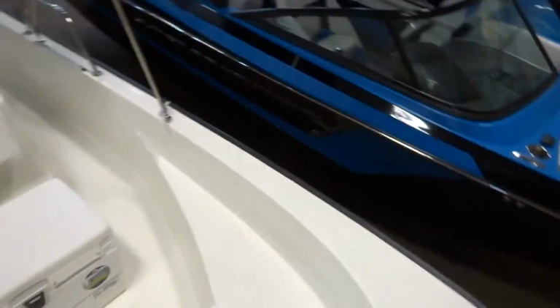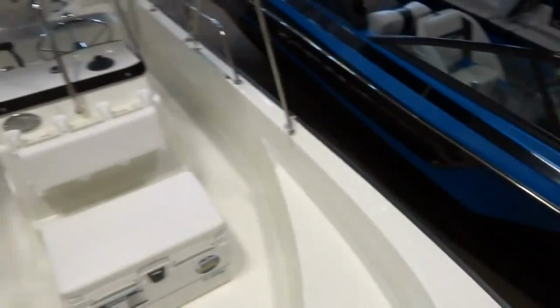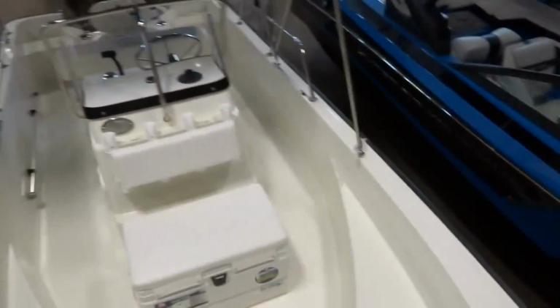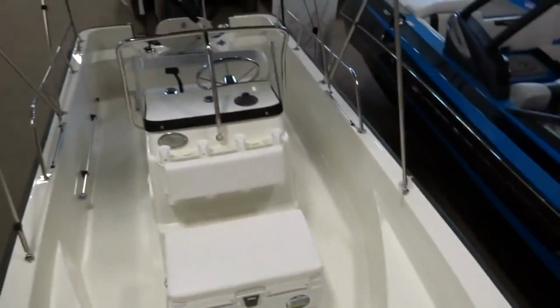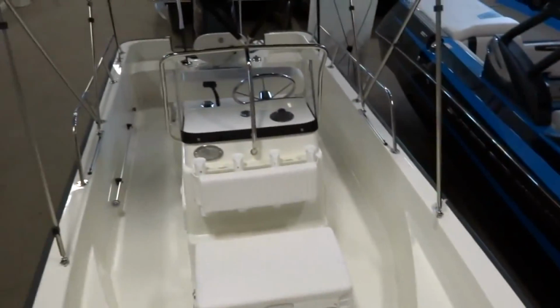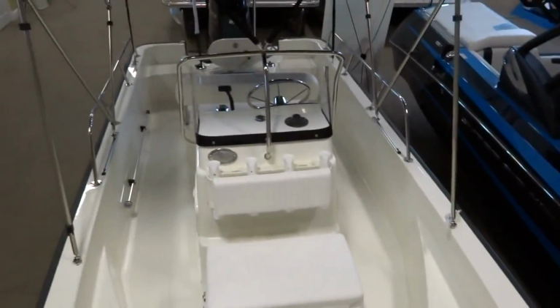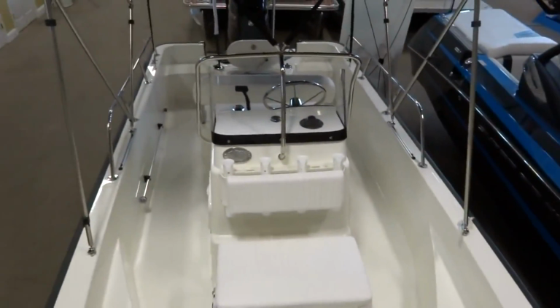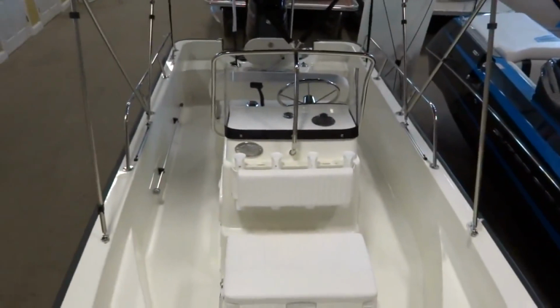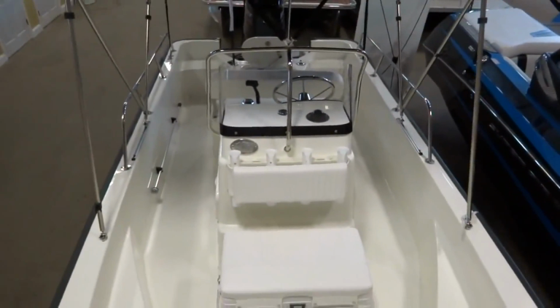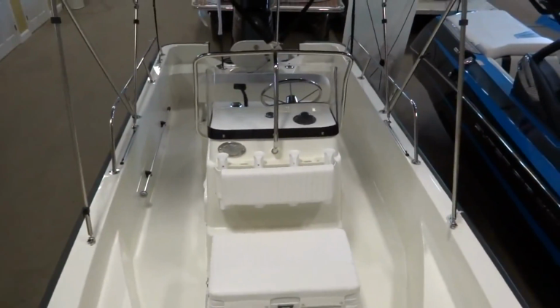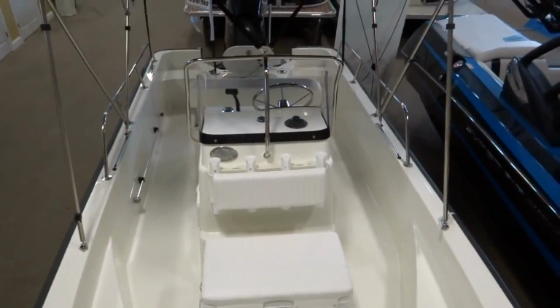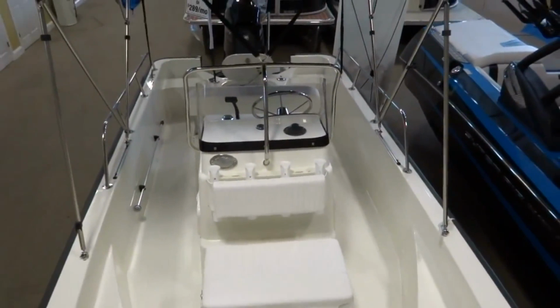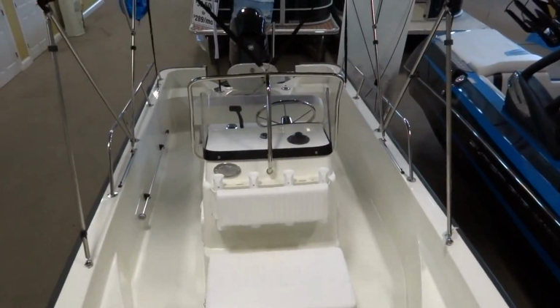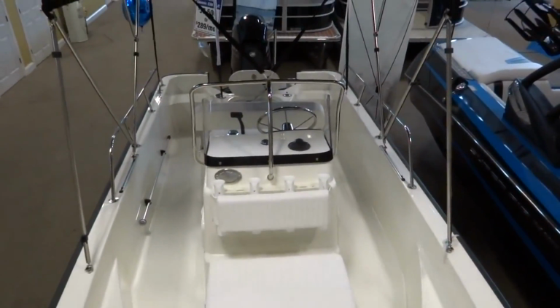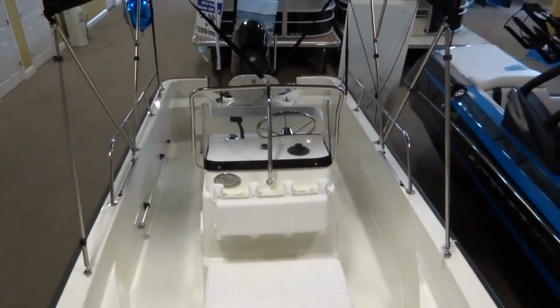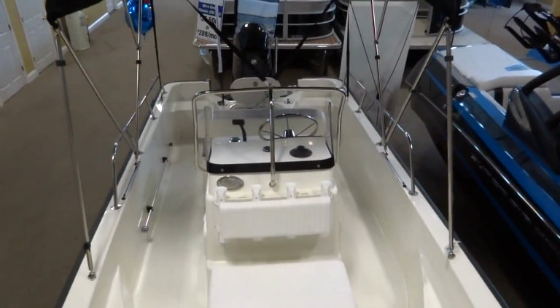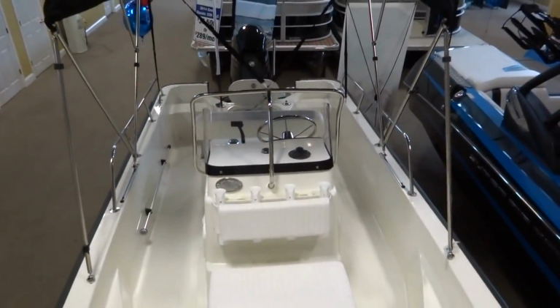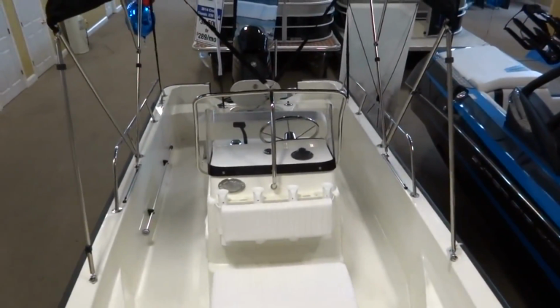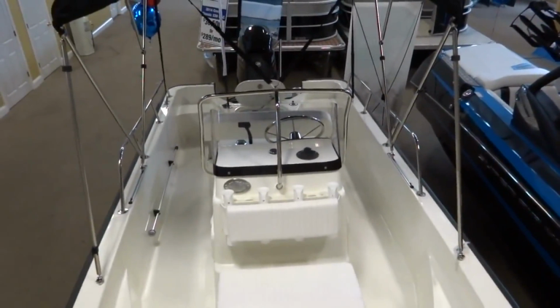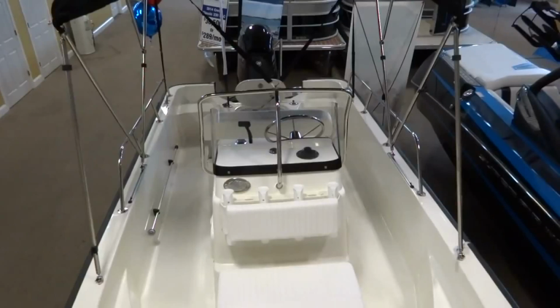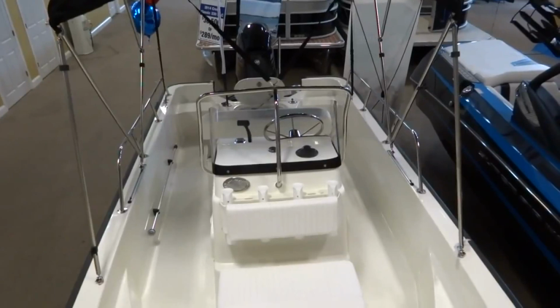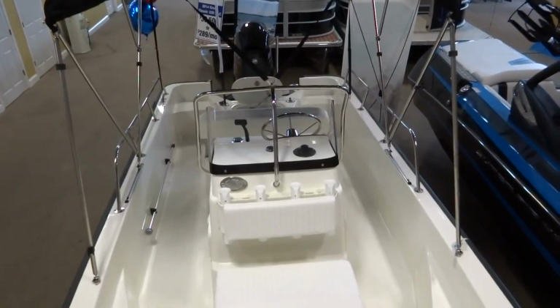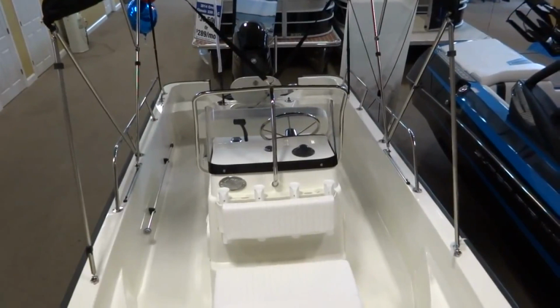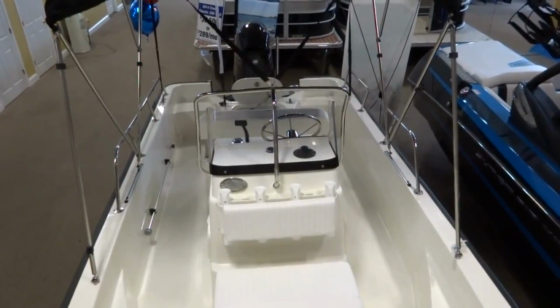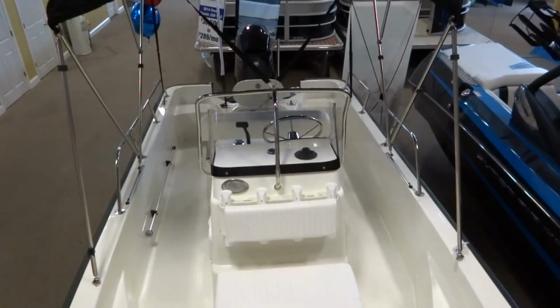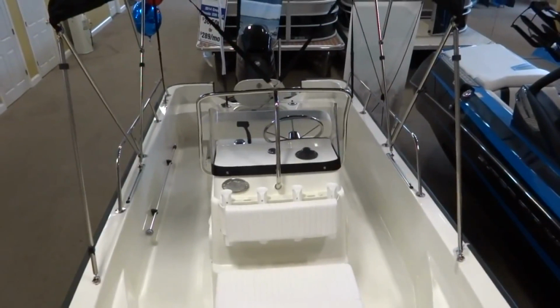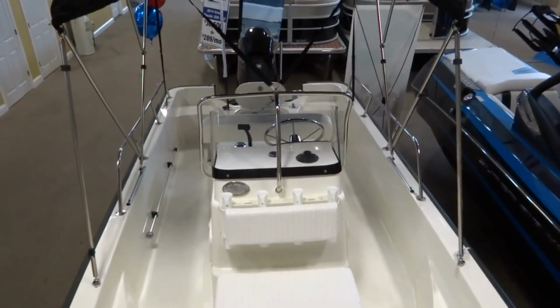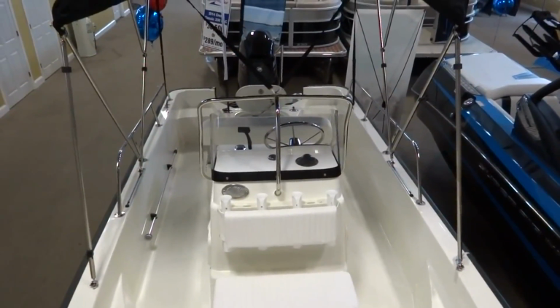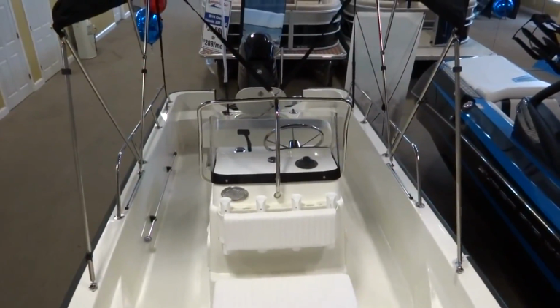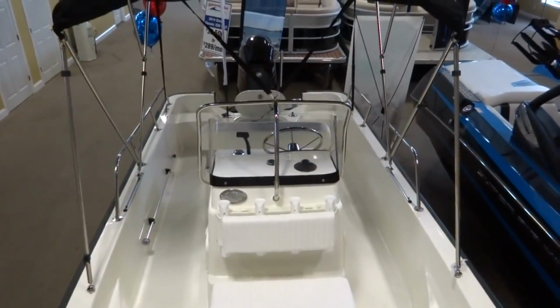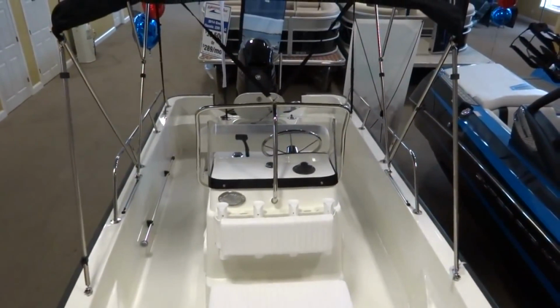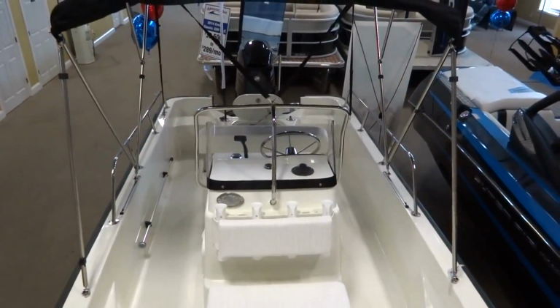Once again guys, this is the 170 Montauk. Come and check it out at MarineMax in Beaufort, Georgia.